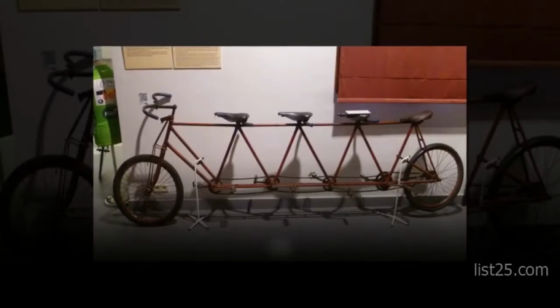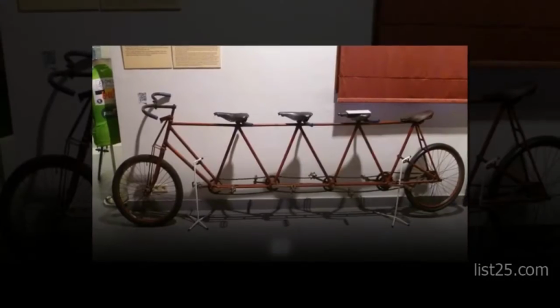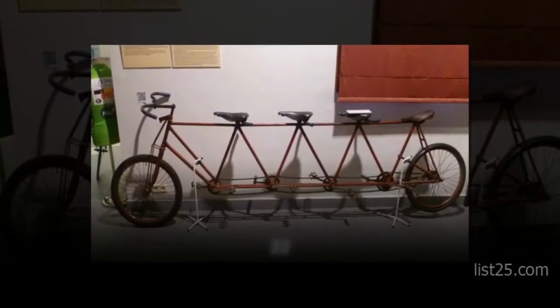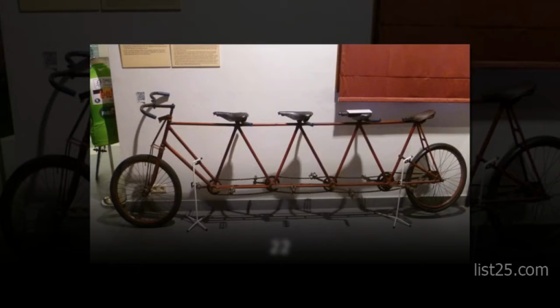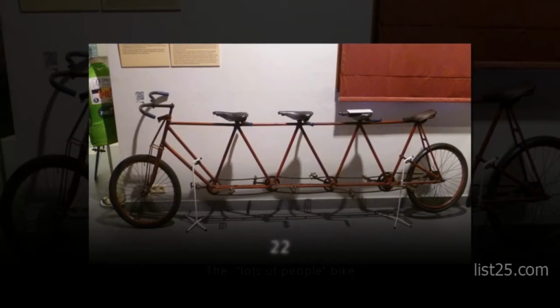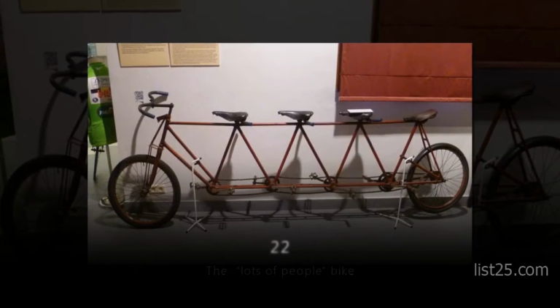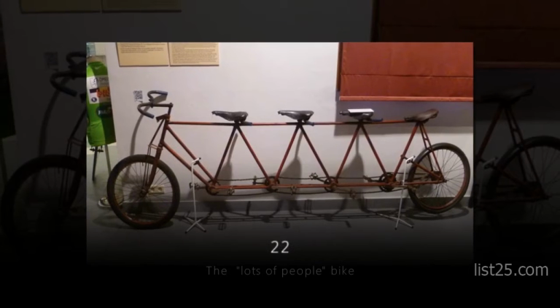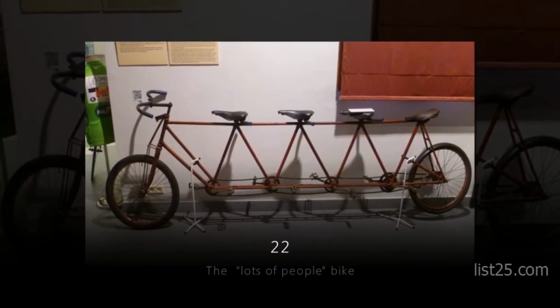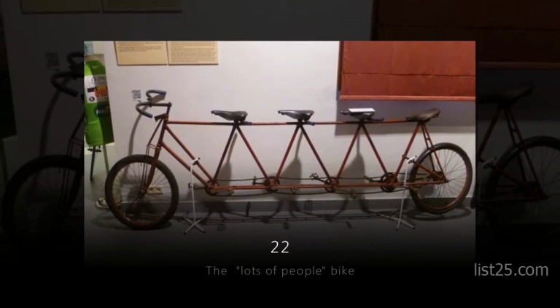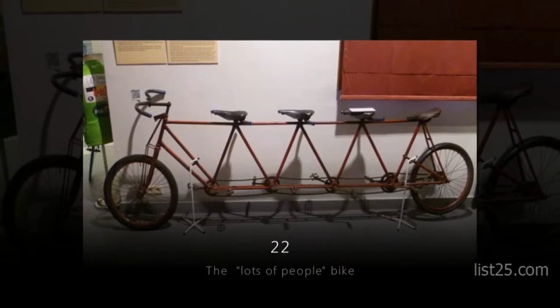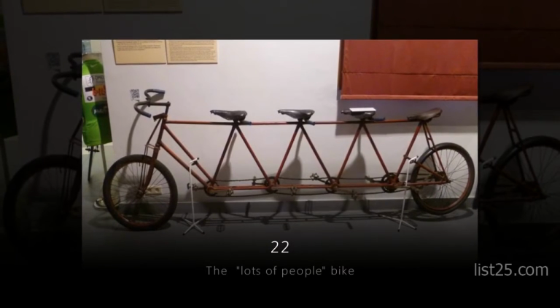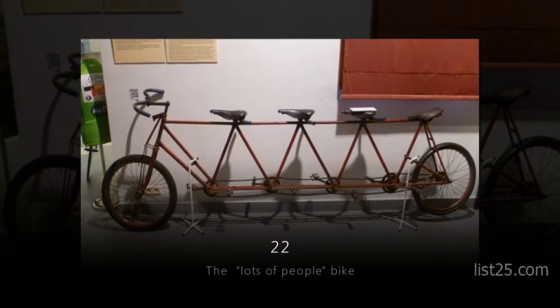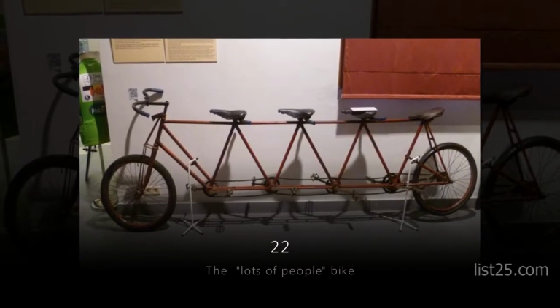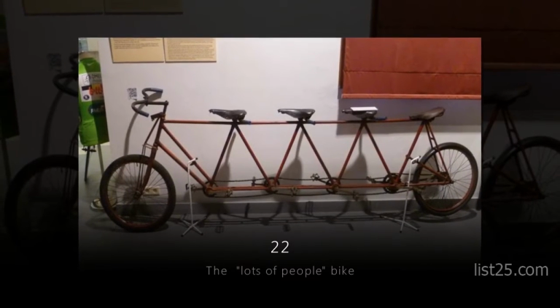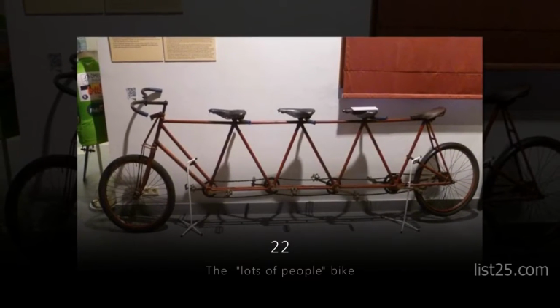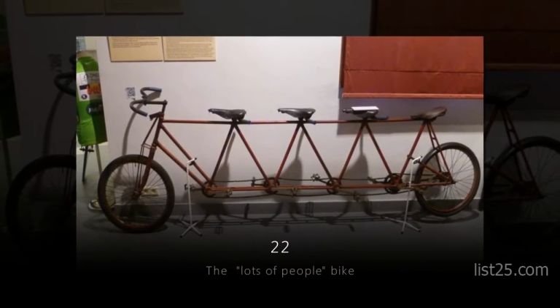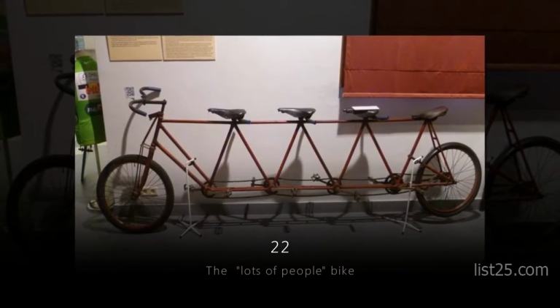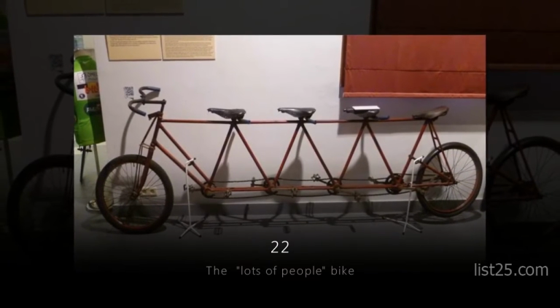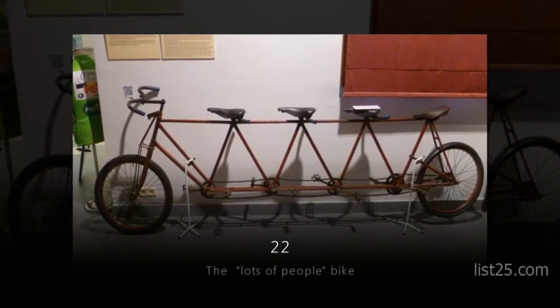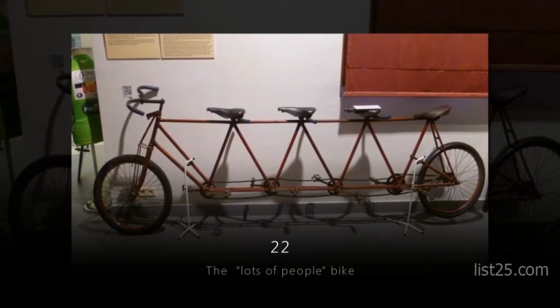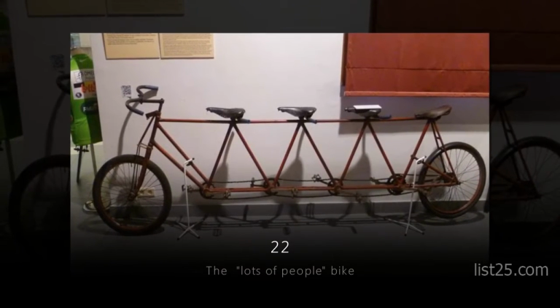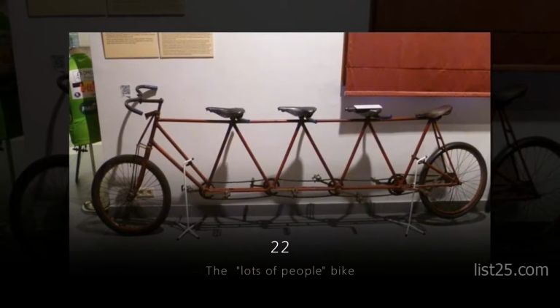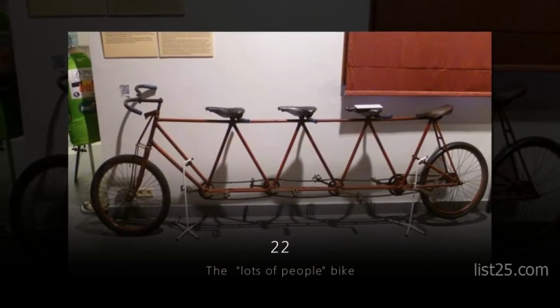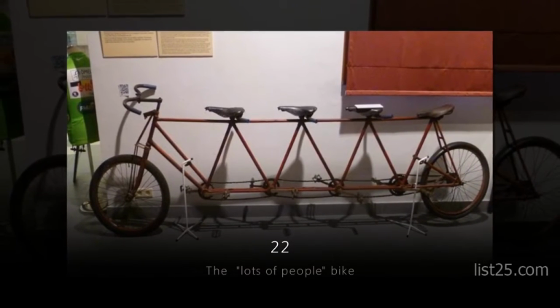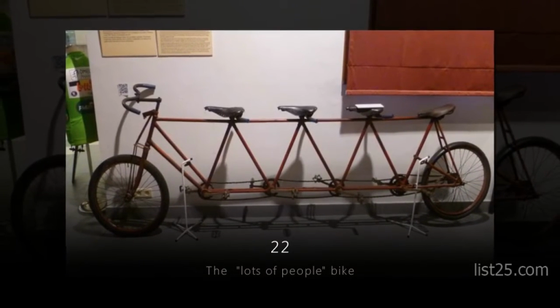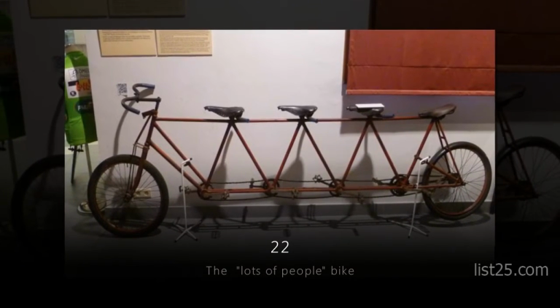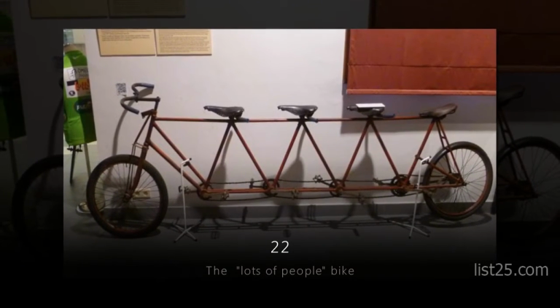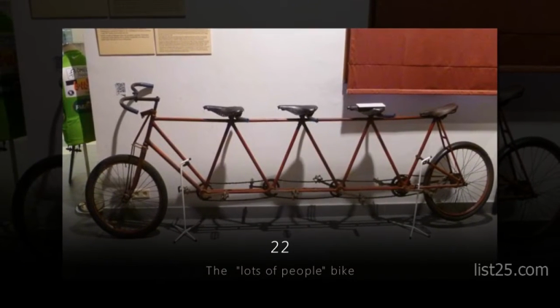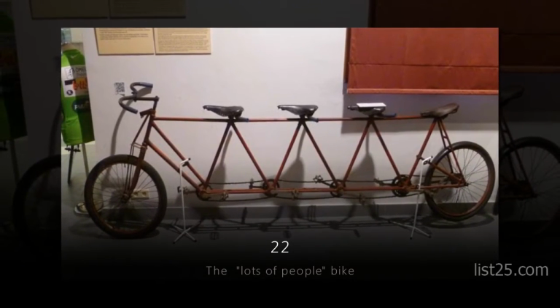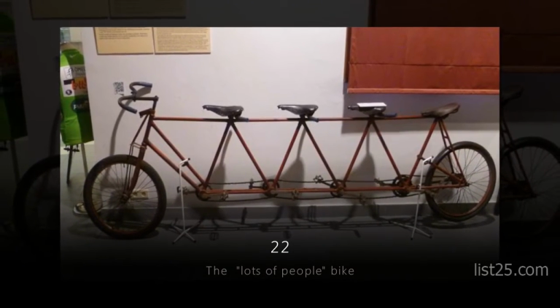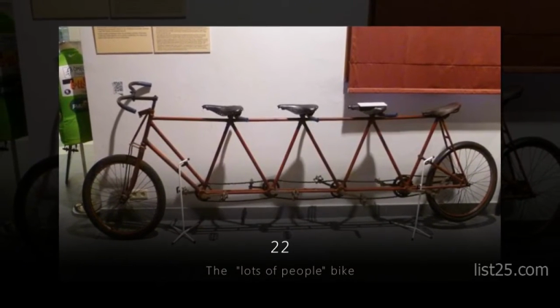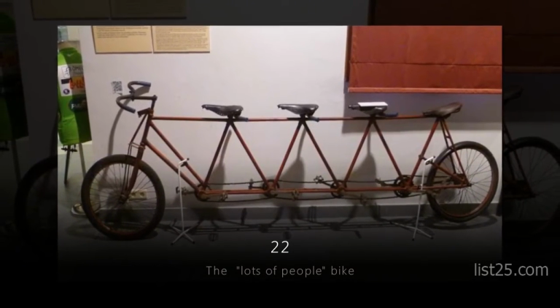Number 22: the Lots of People Bike. Keeping your balance on this thing might be a problem.